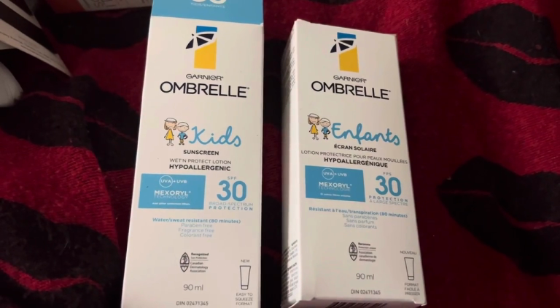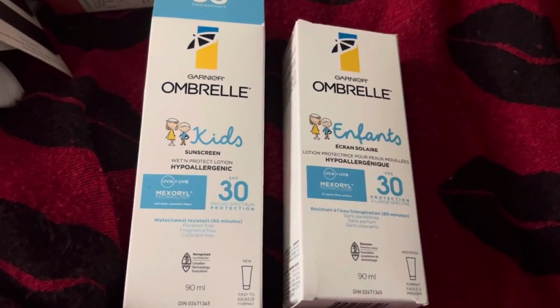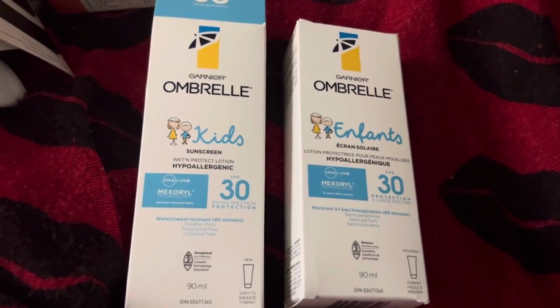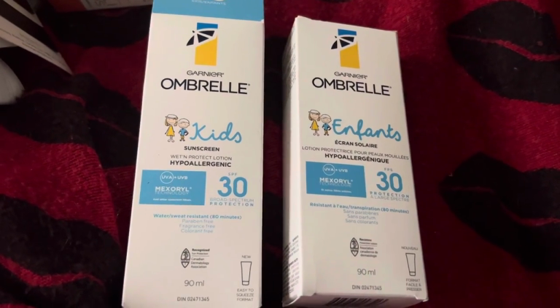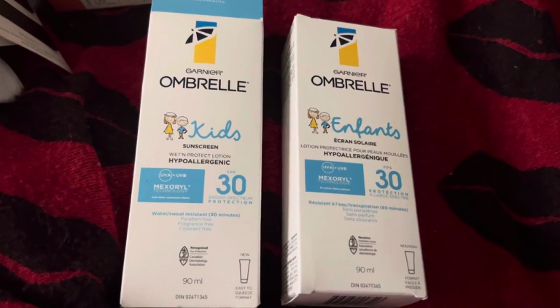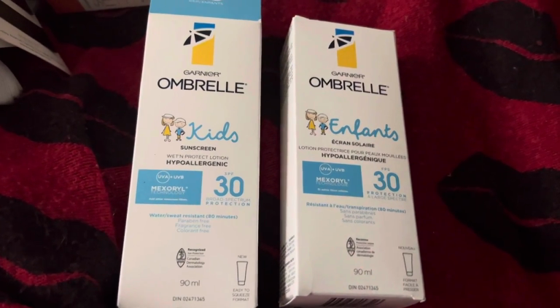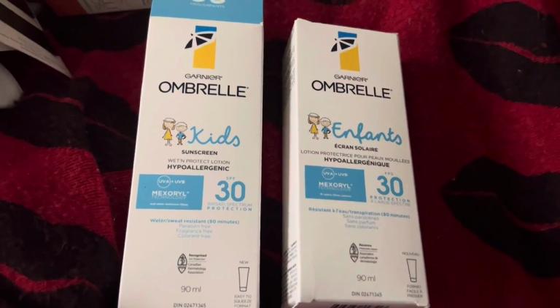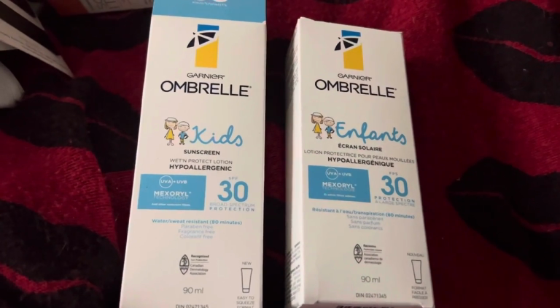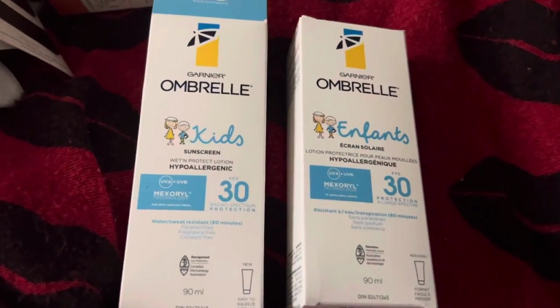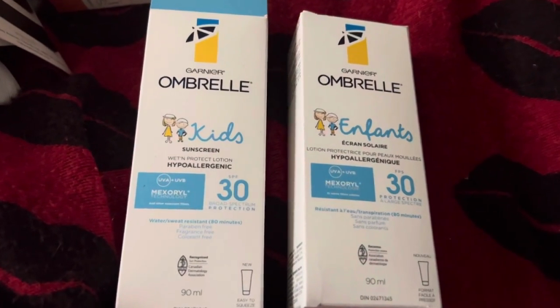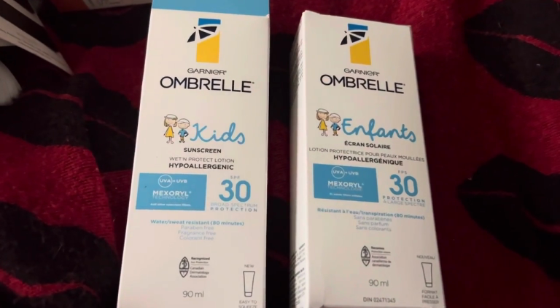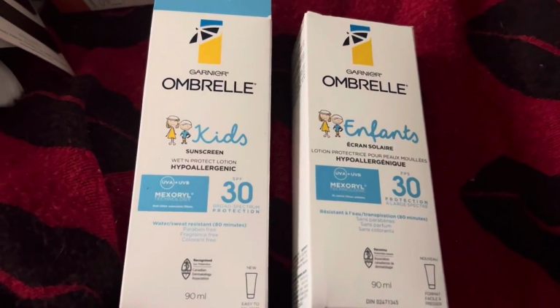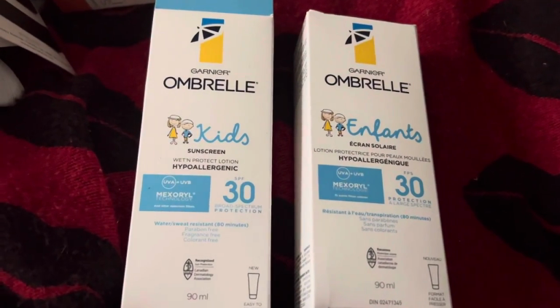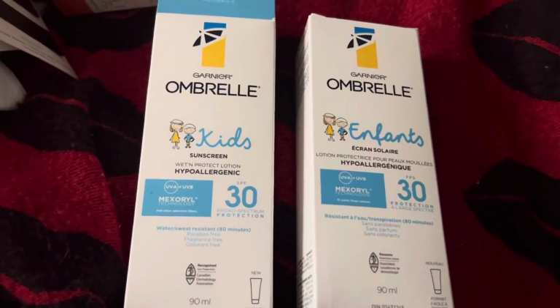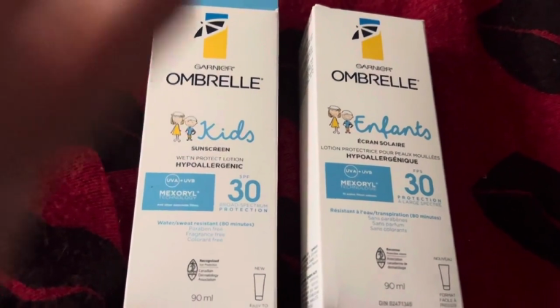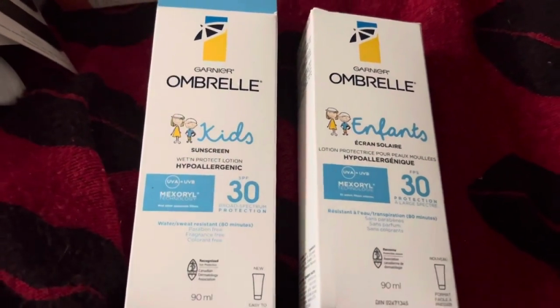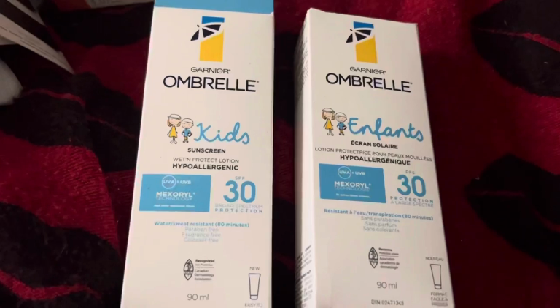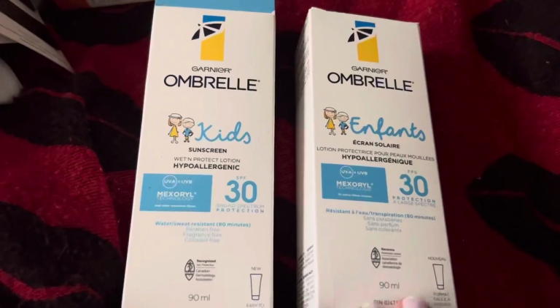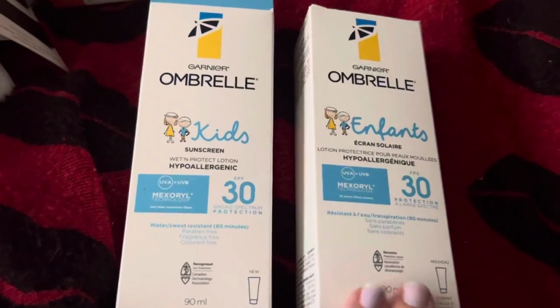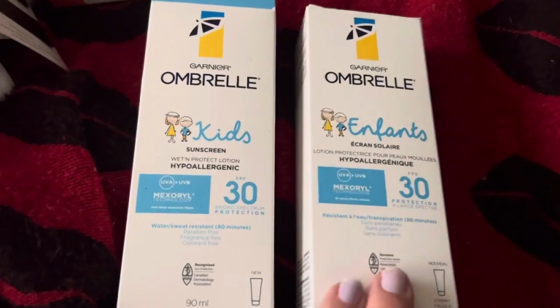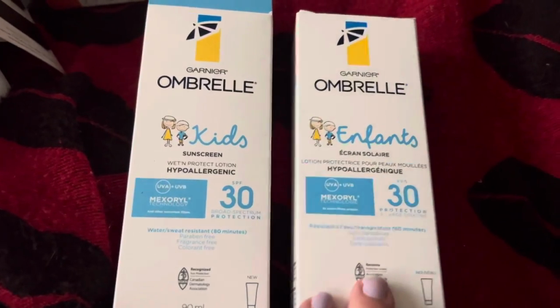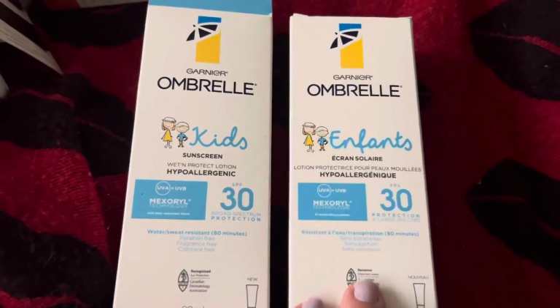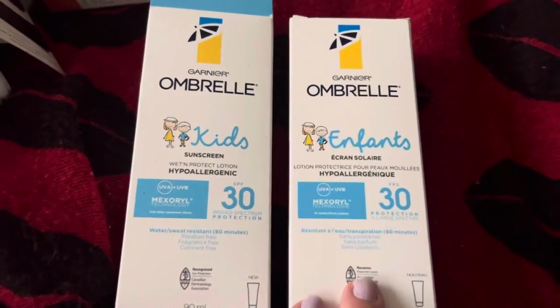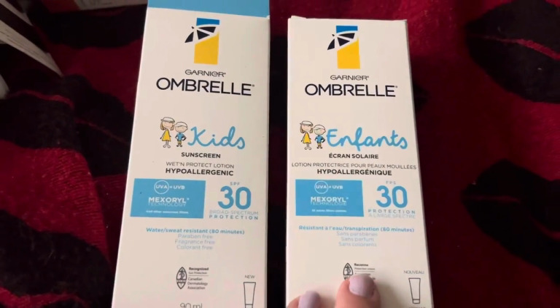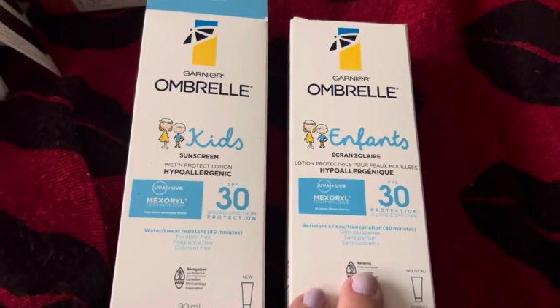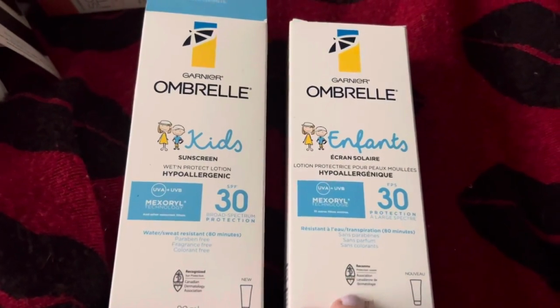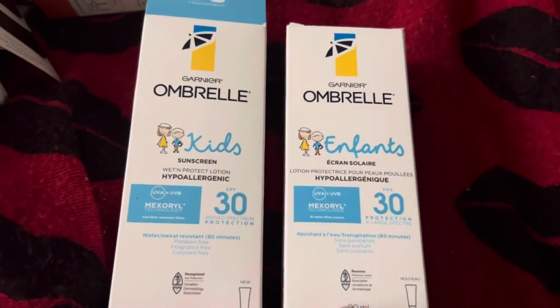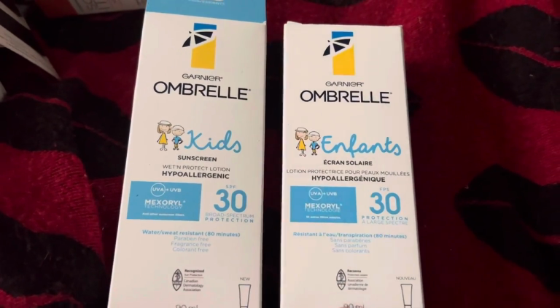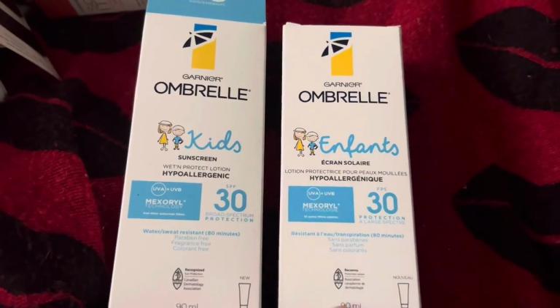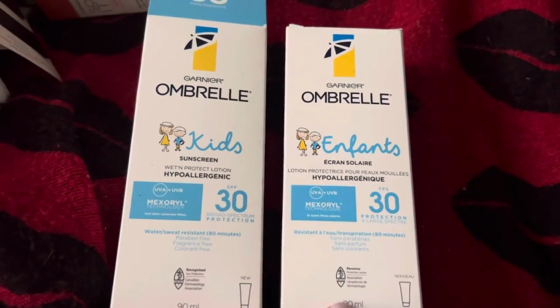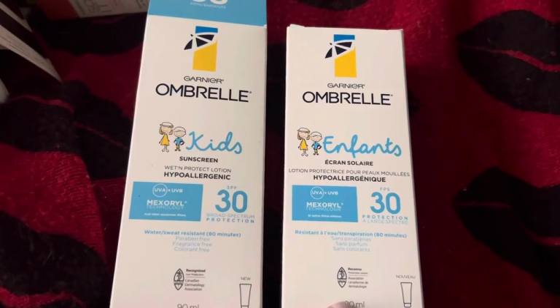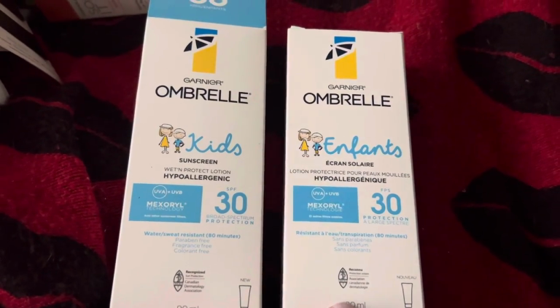Hello everyone! Thanks for stopping back. I have a Dollar Tree haul for you guys.